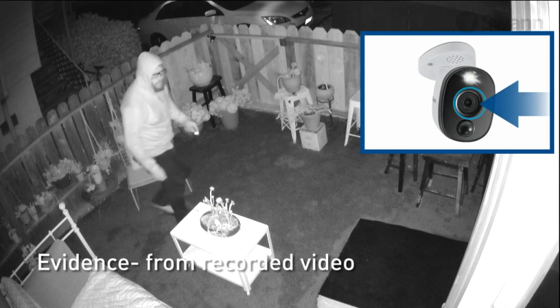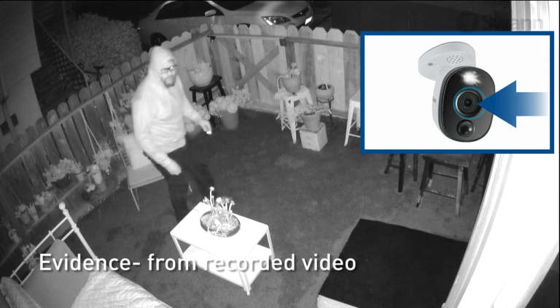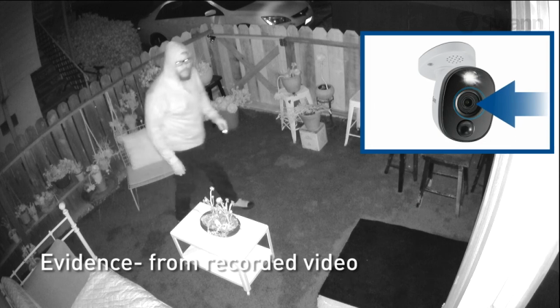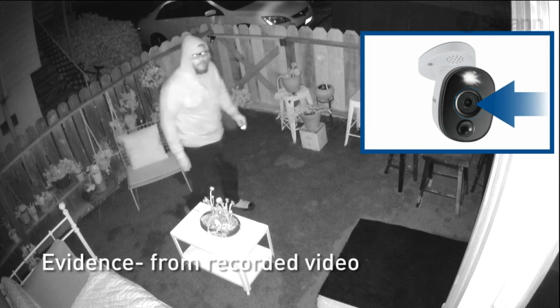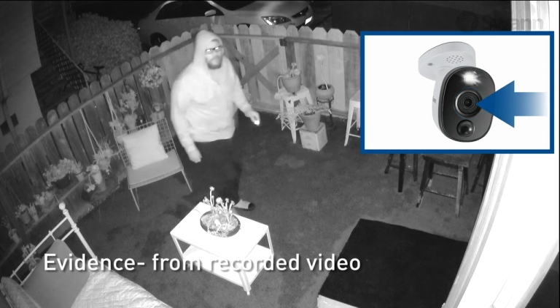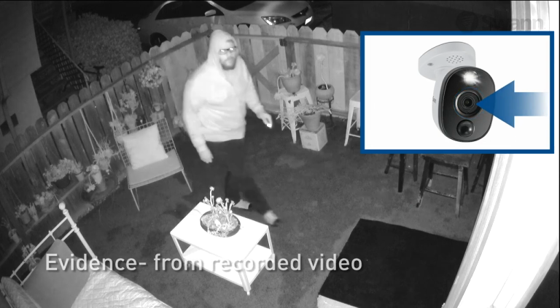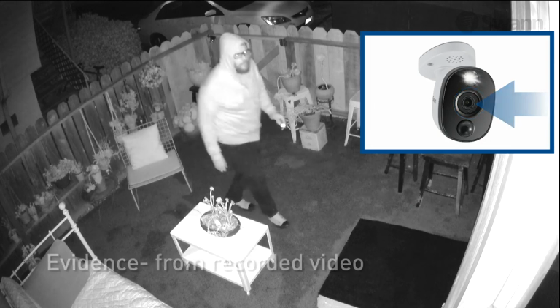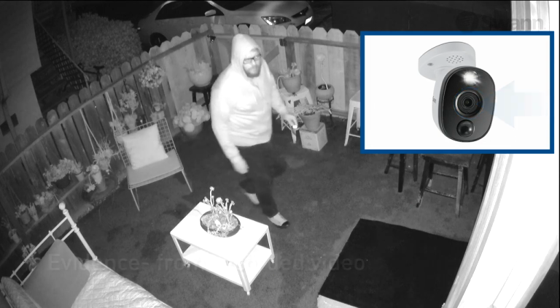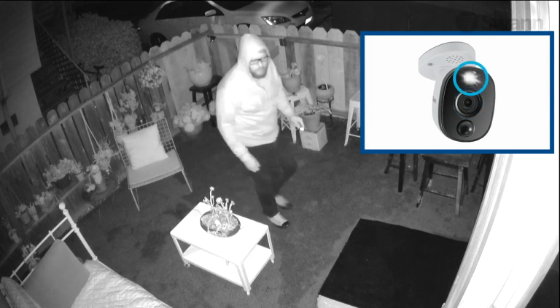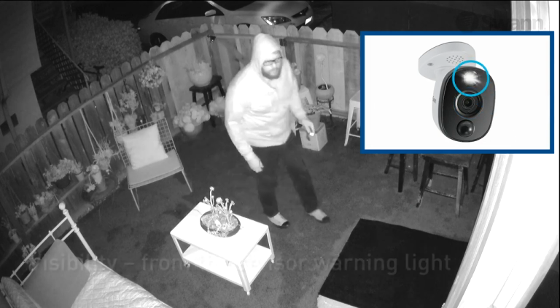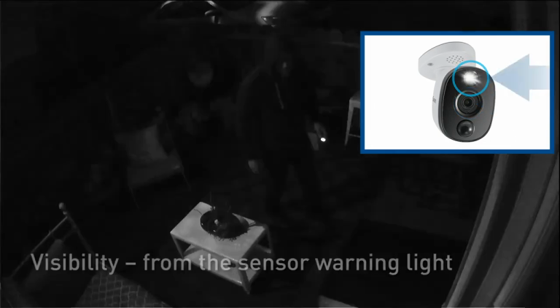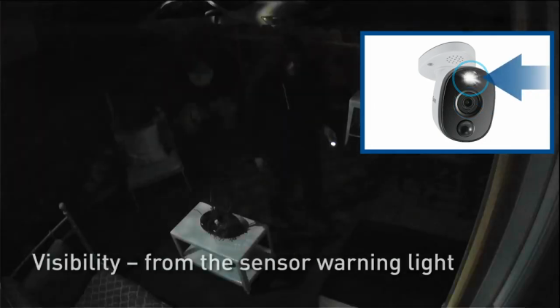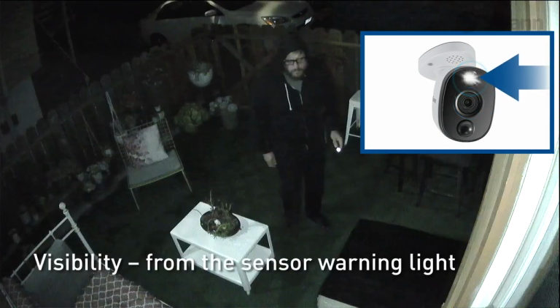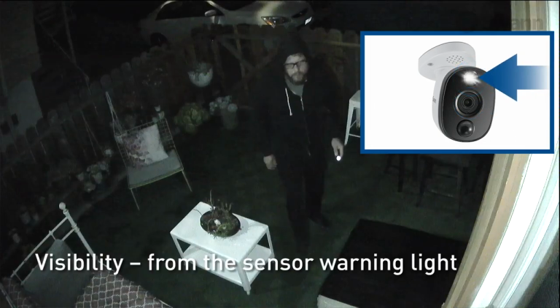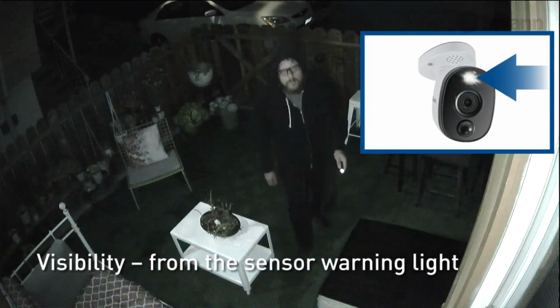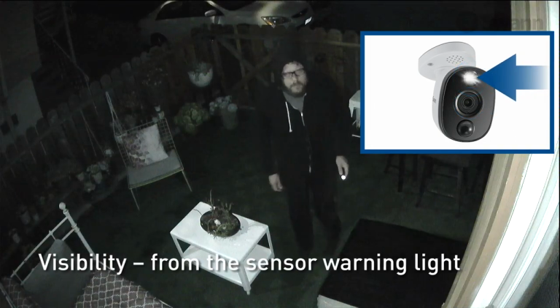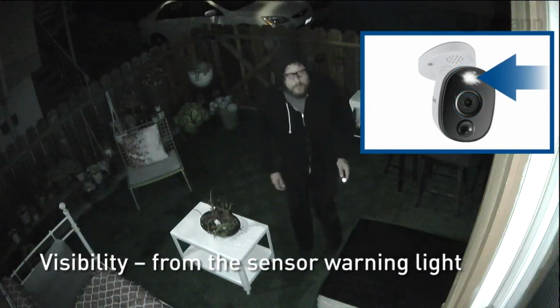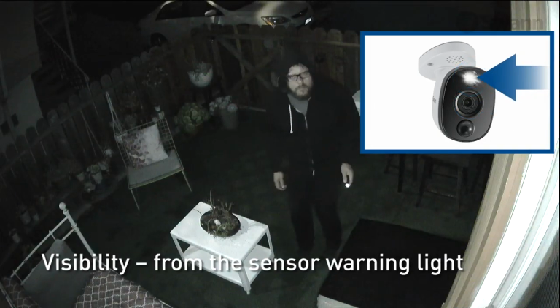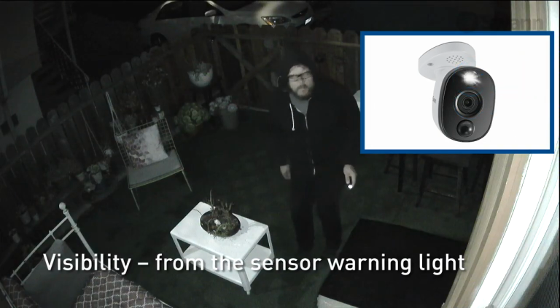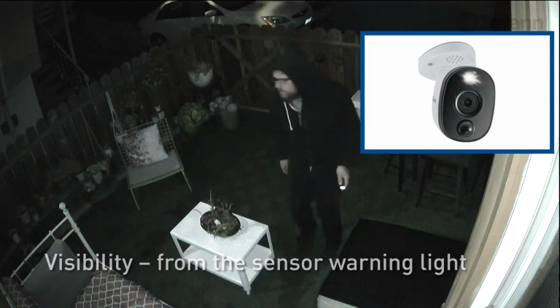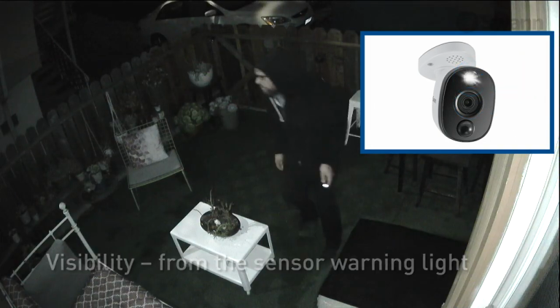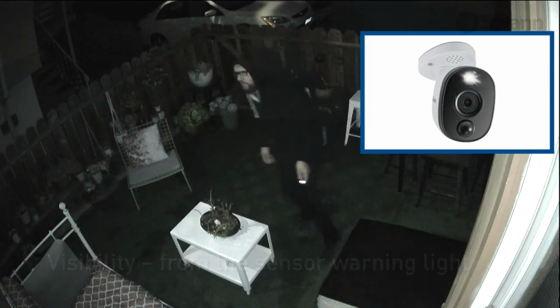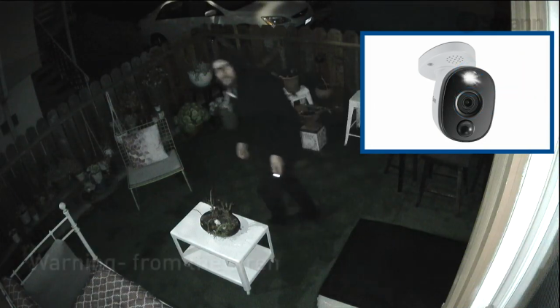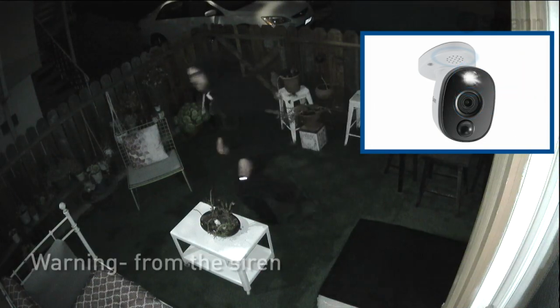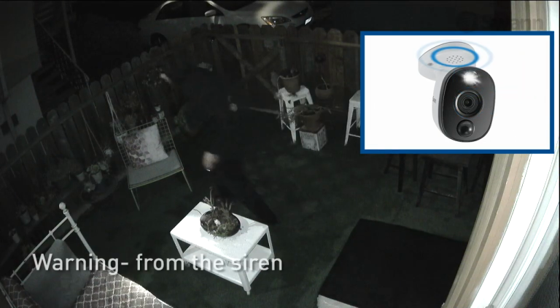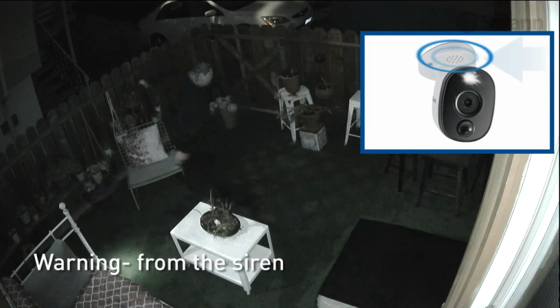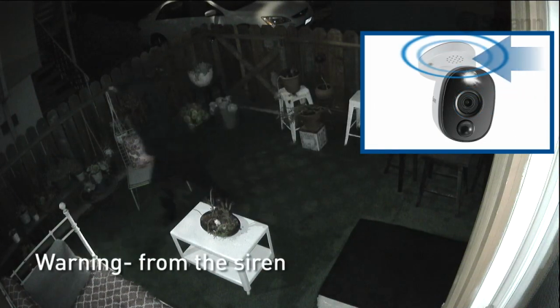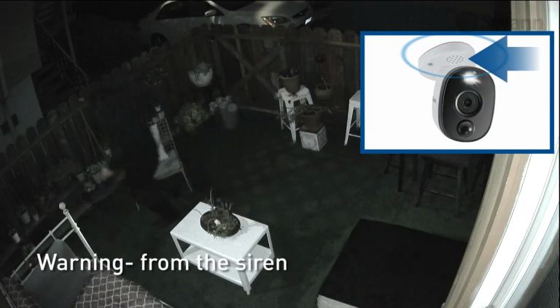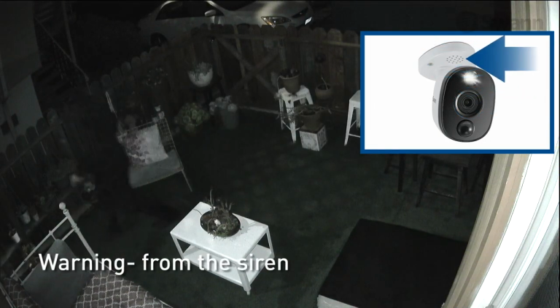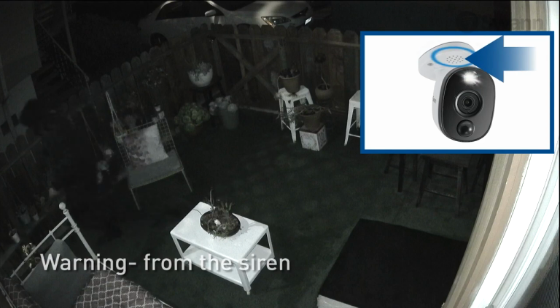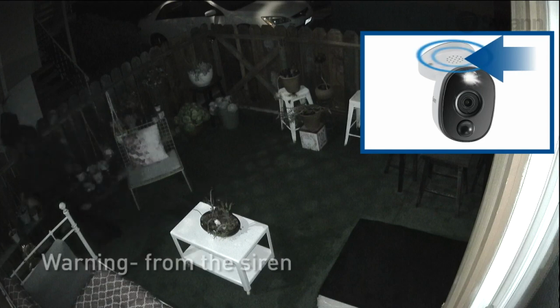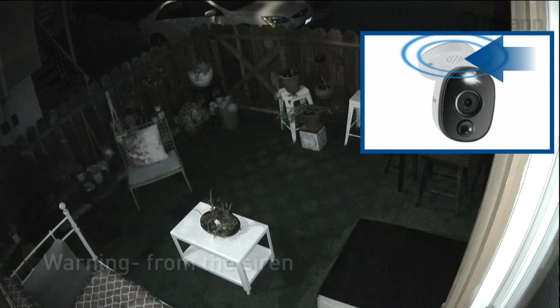From recorded video — visibility from the sensor warning light, warning from the siren.